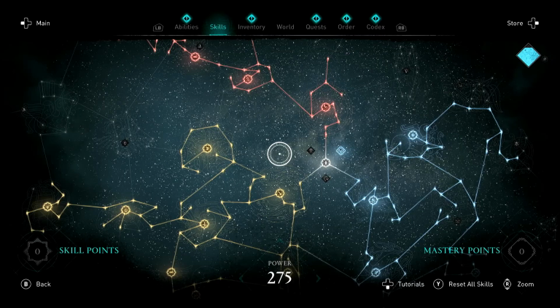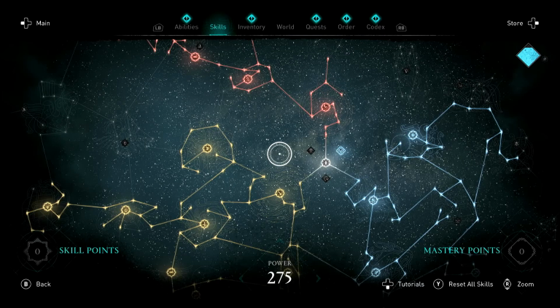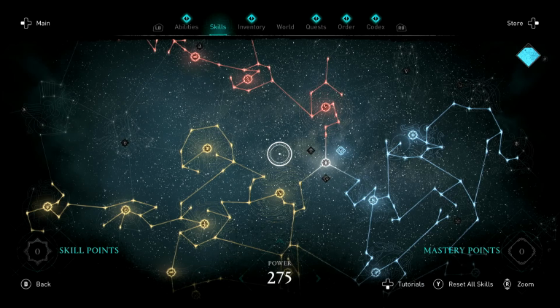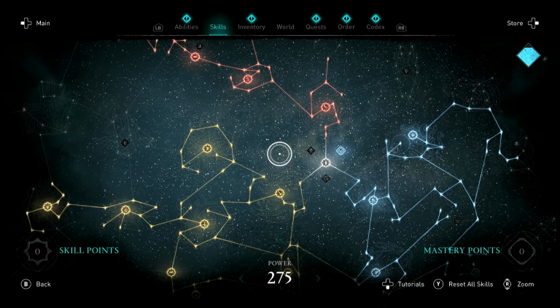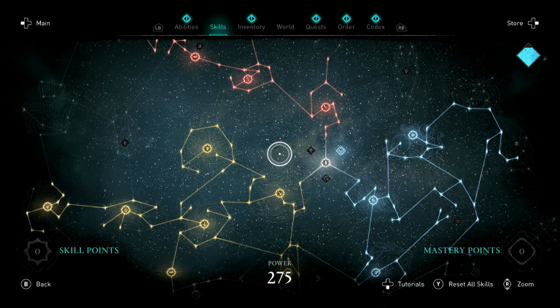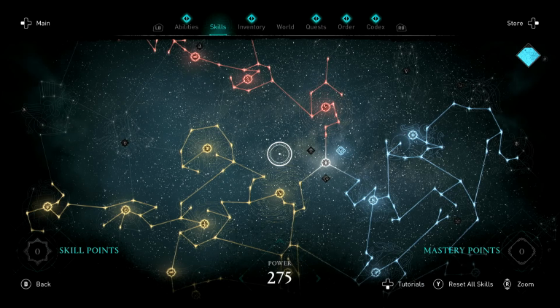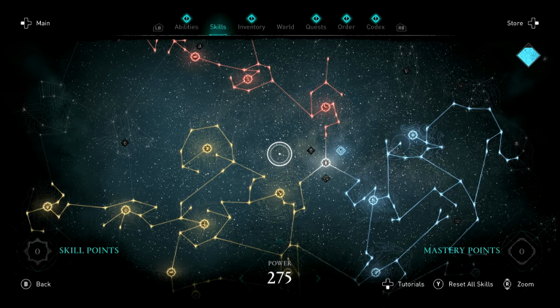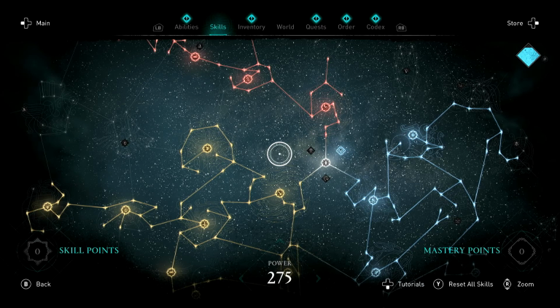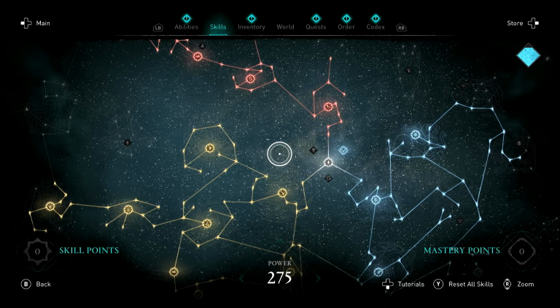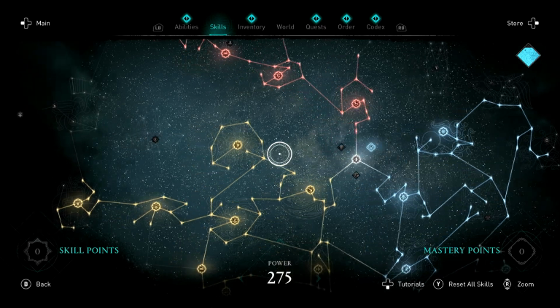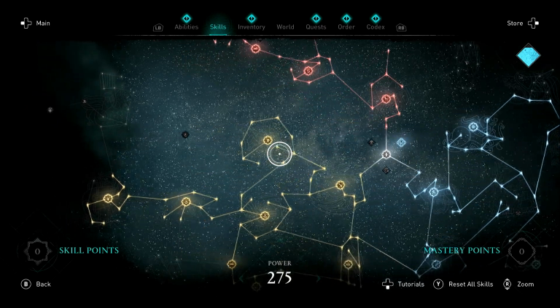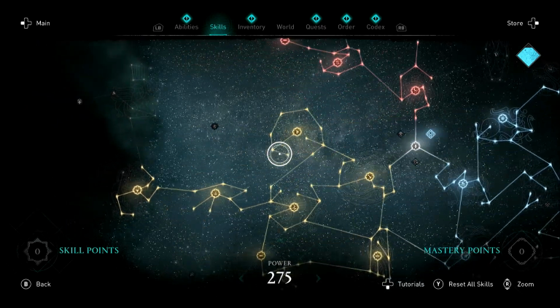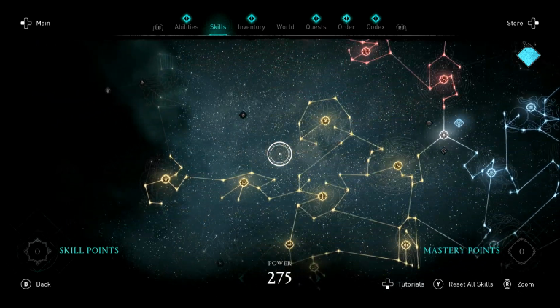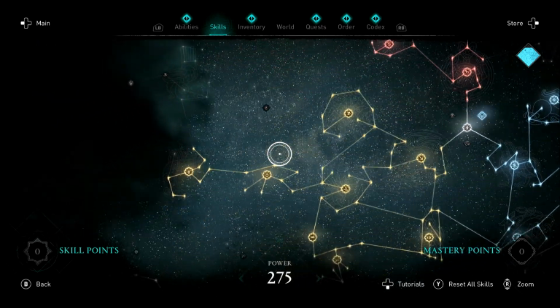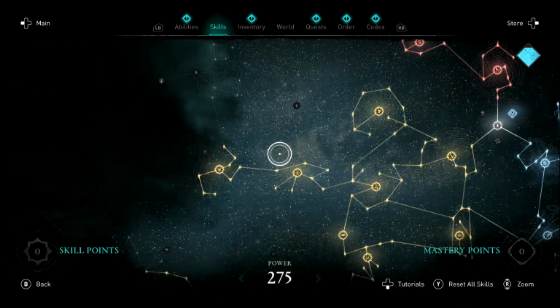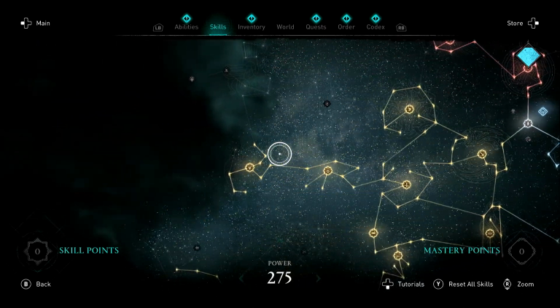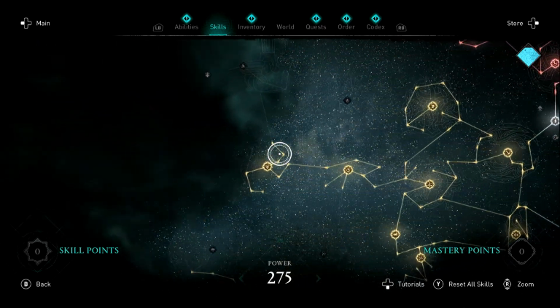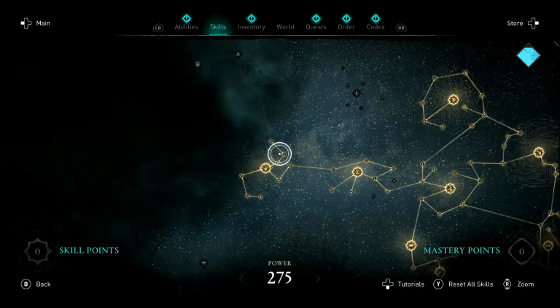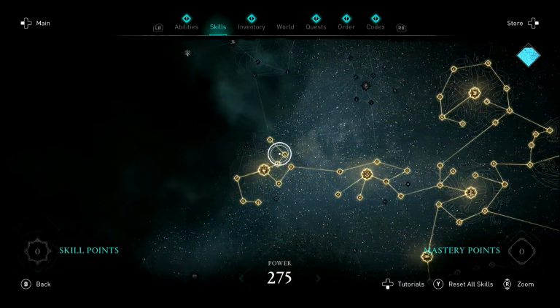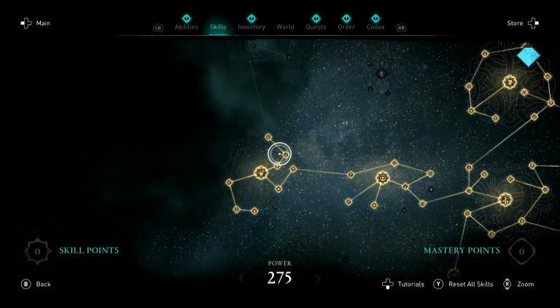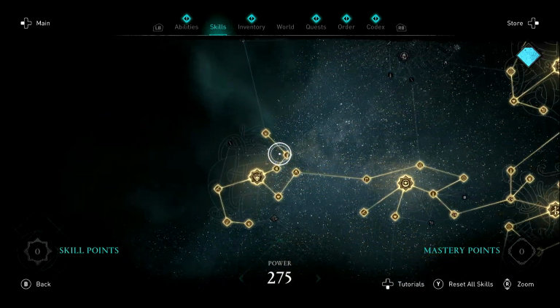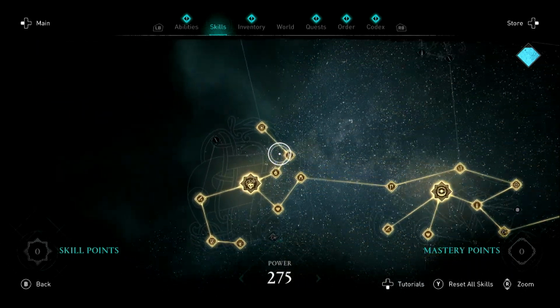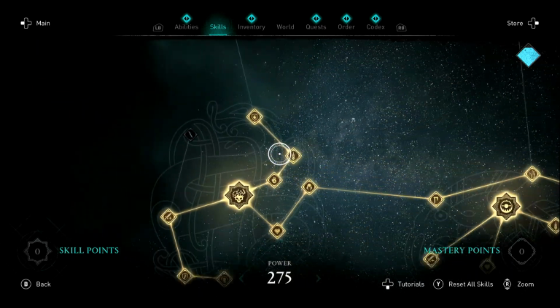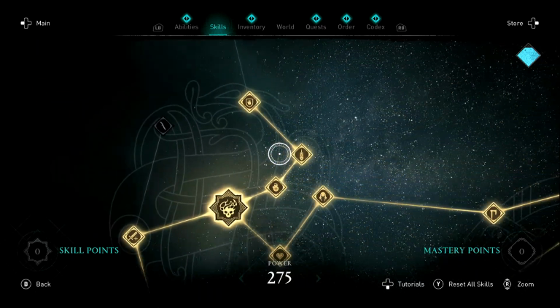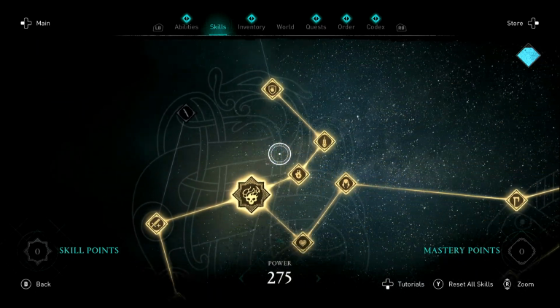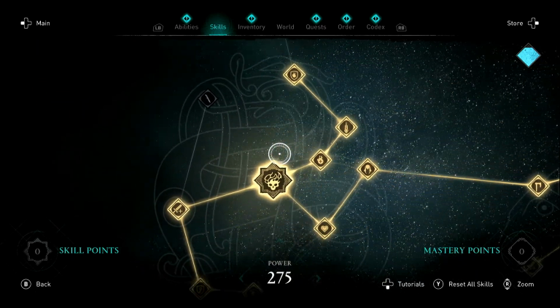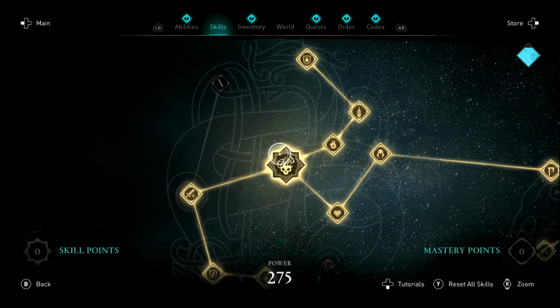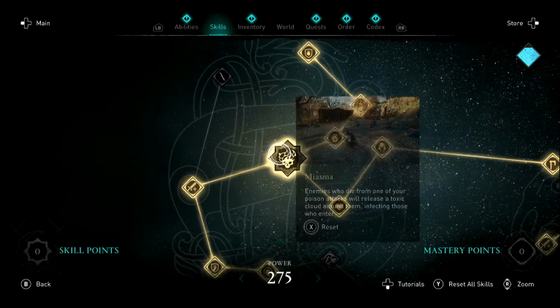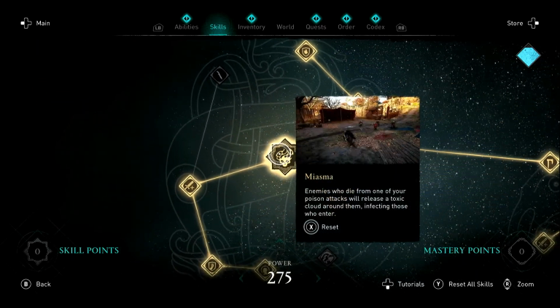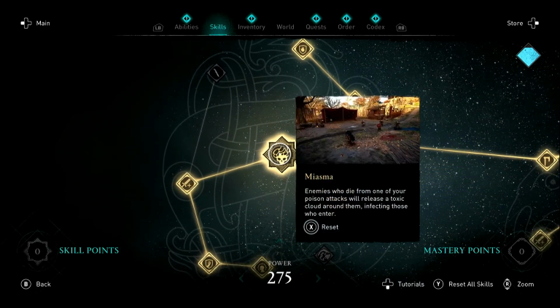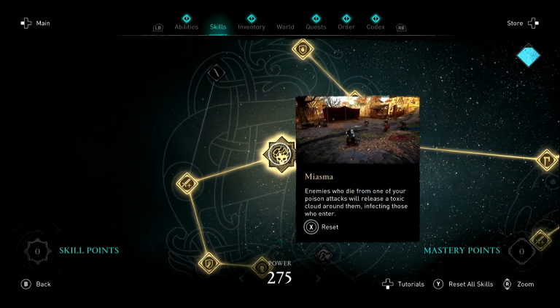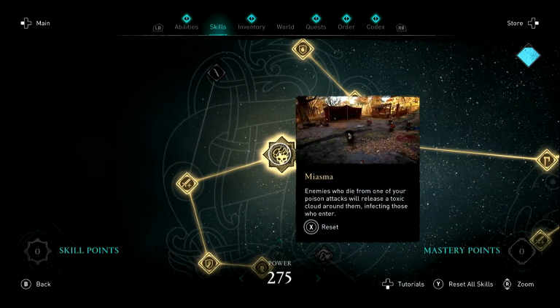So the skill we're going to be showing you today is basically in the Way of the Raven tree, and it's called Miasma.